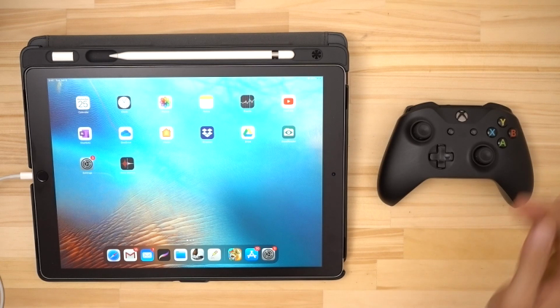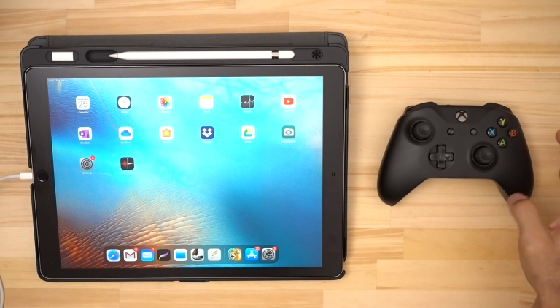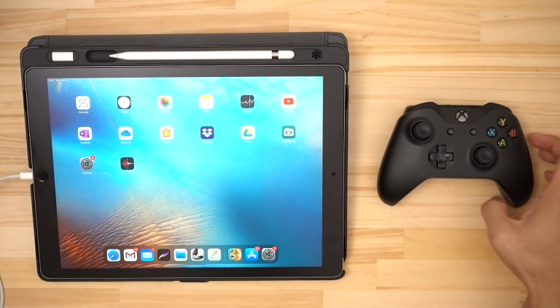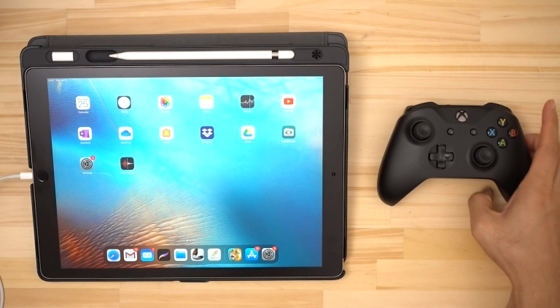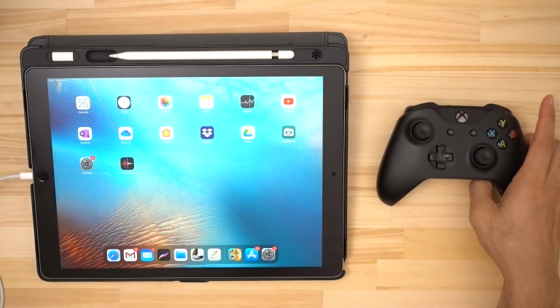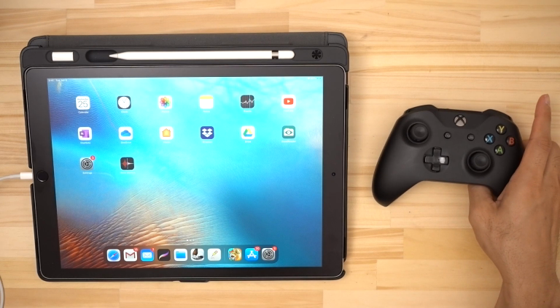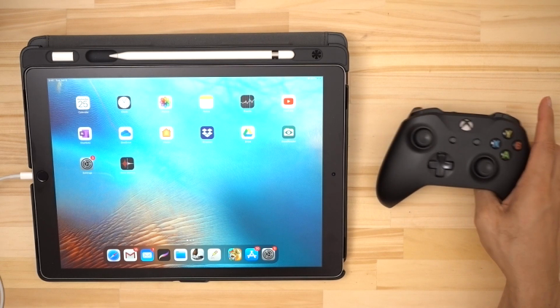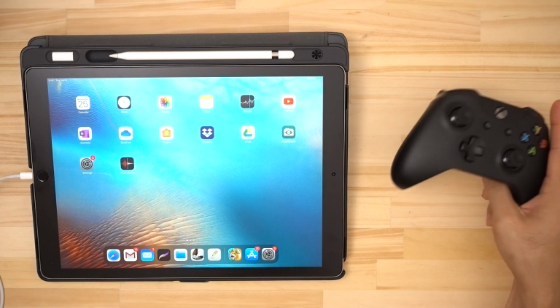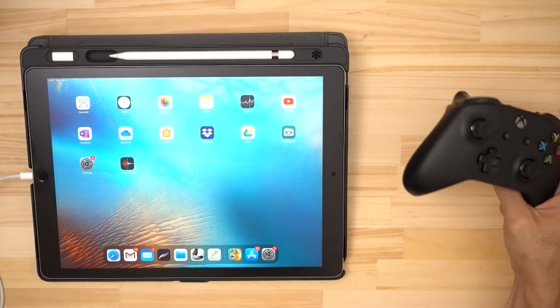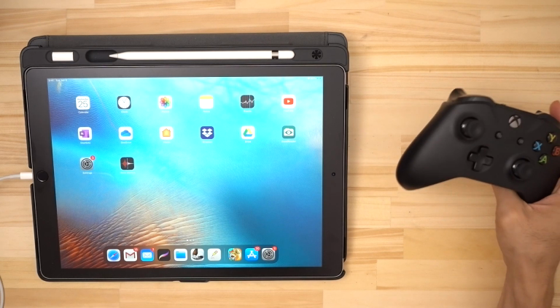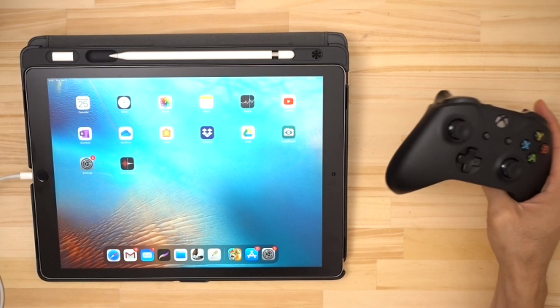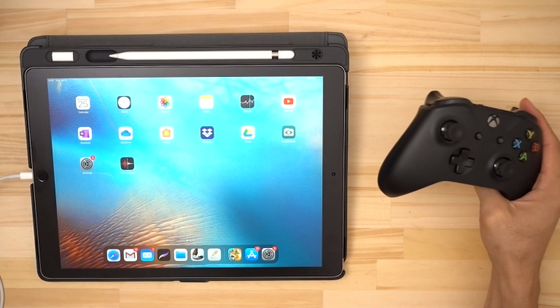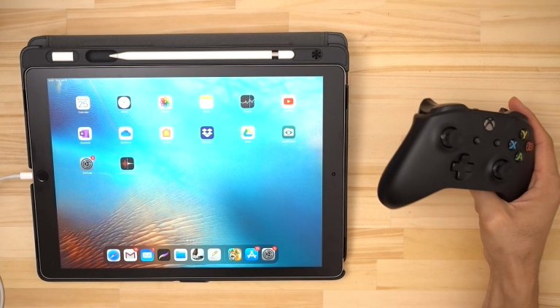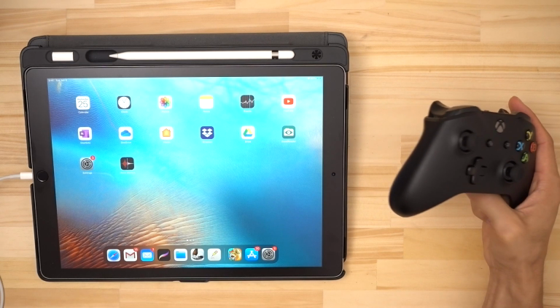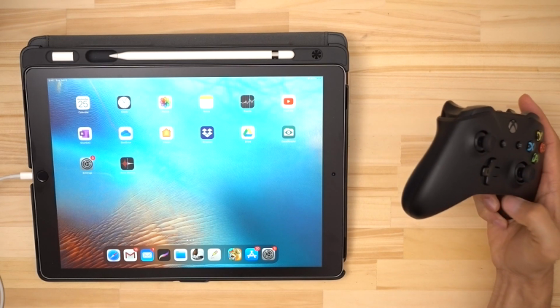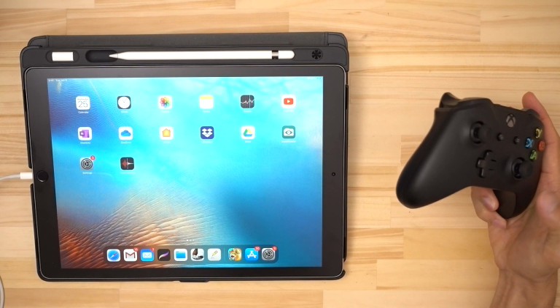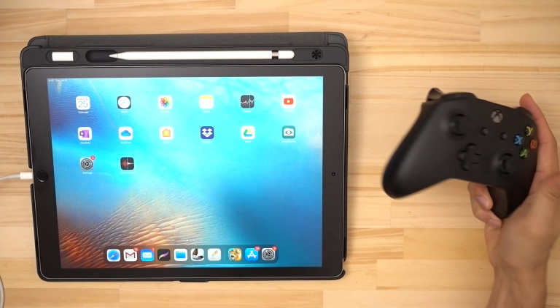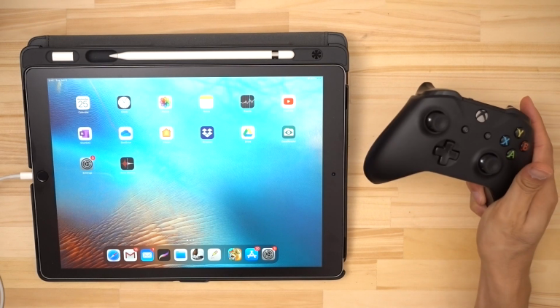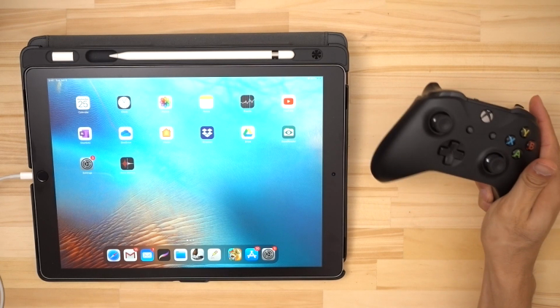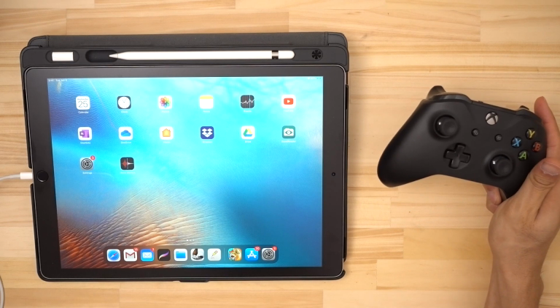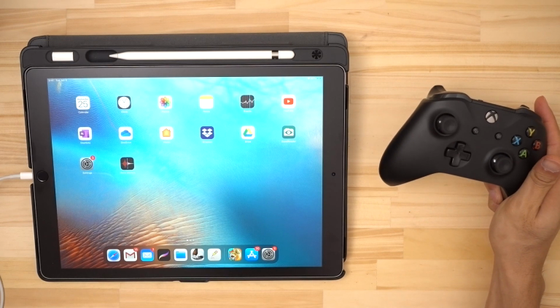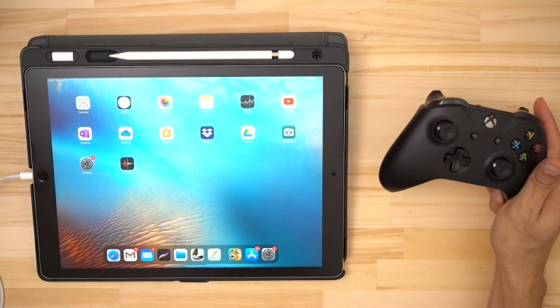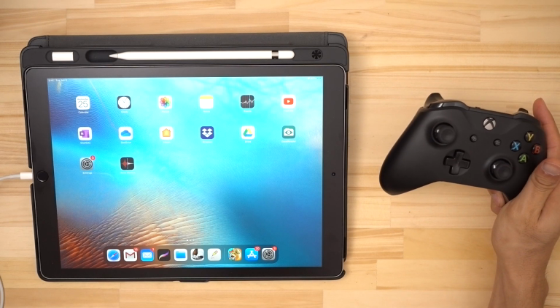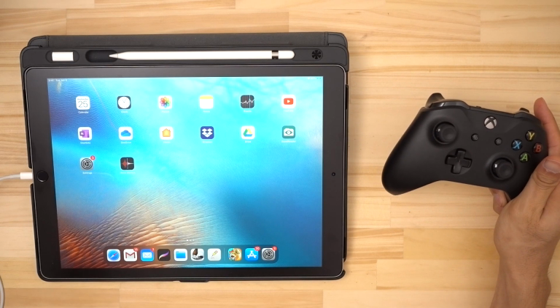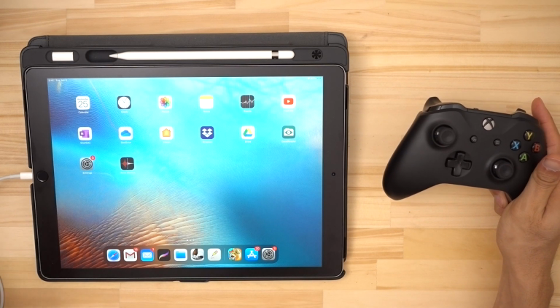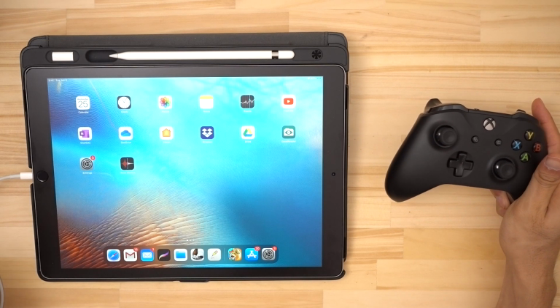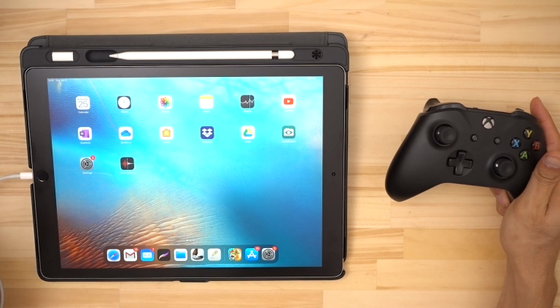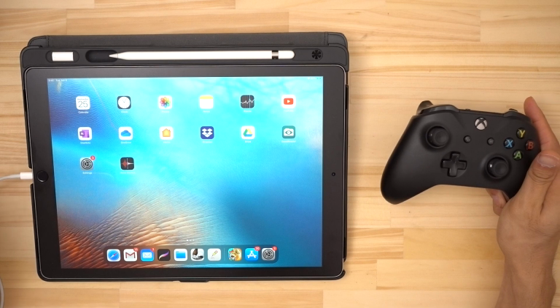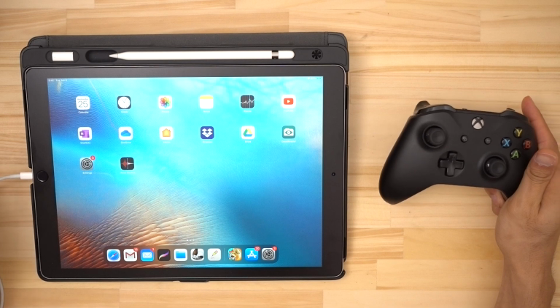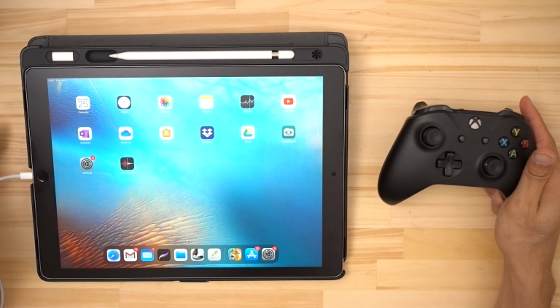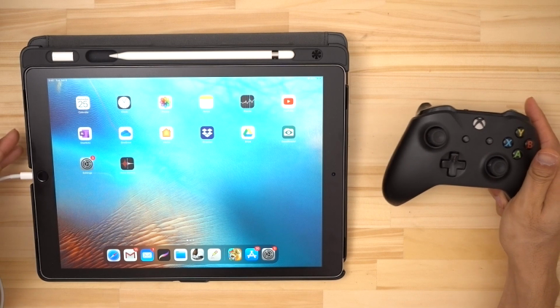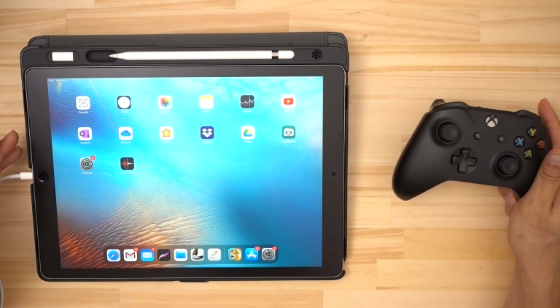Today I'm just going to quickly show you how to connect your Bluetooth enabled Xbox One controller to your iOS device.